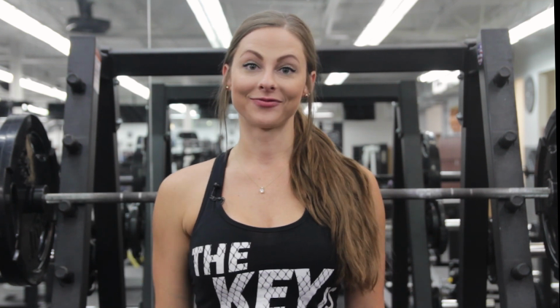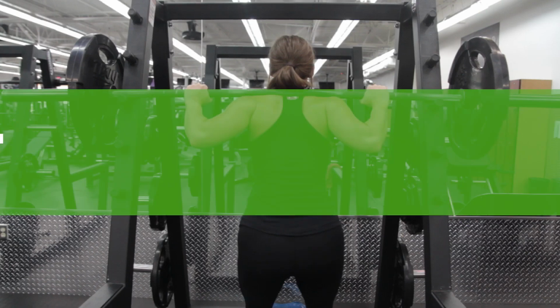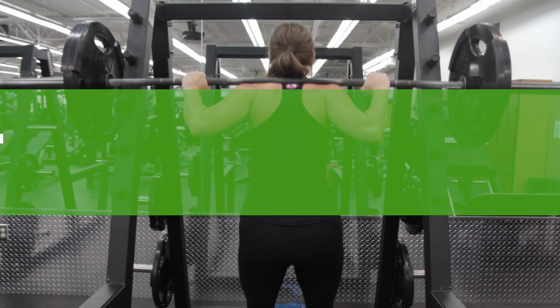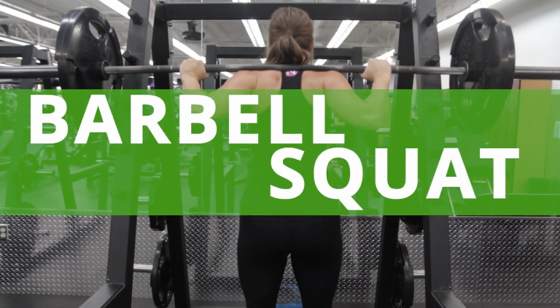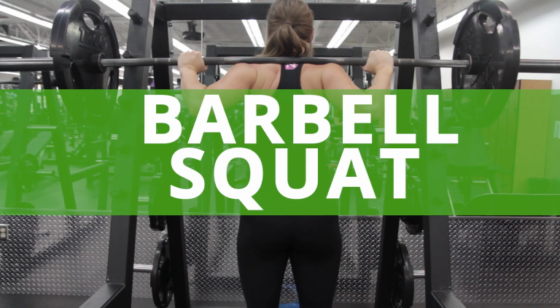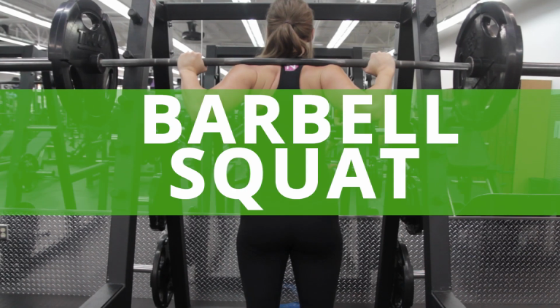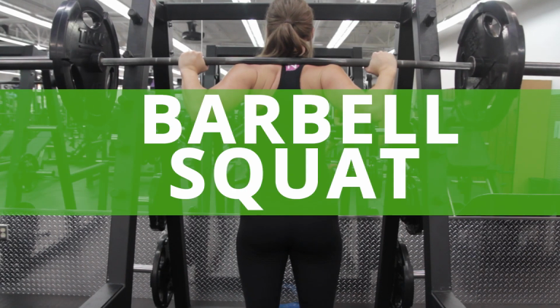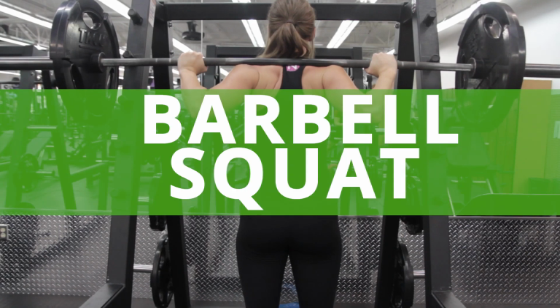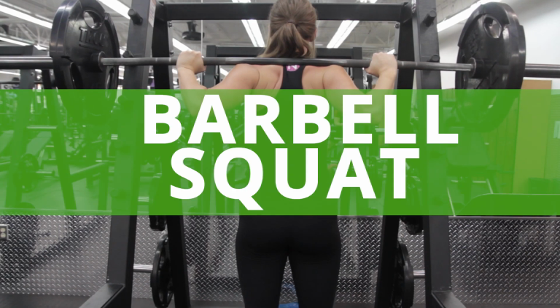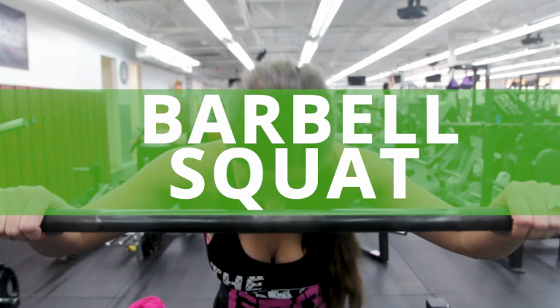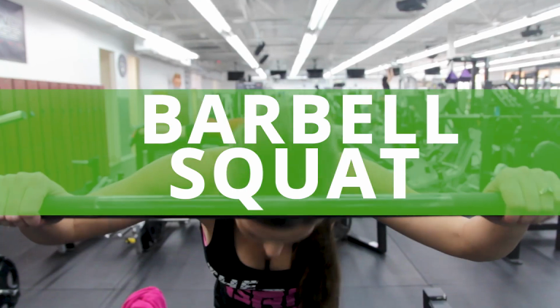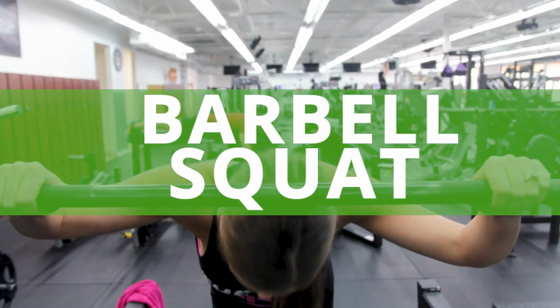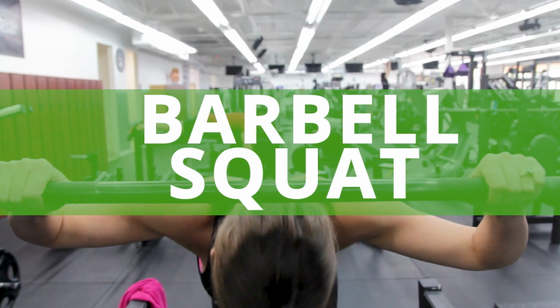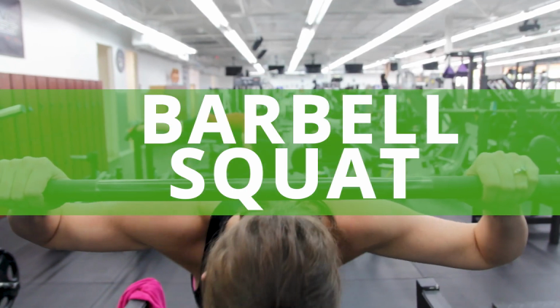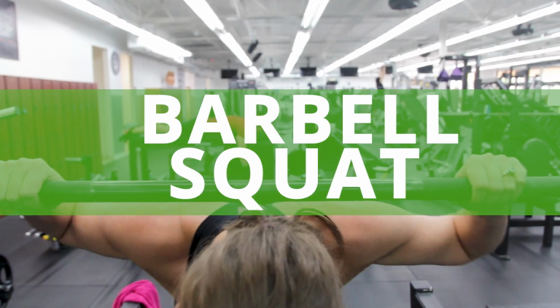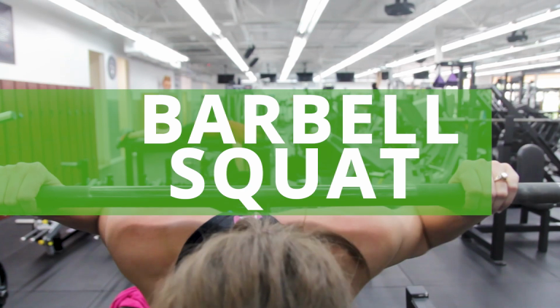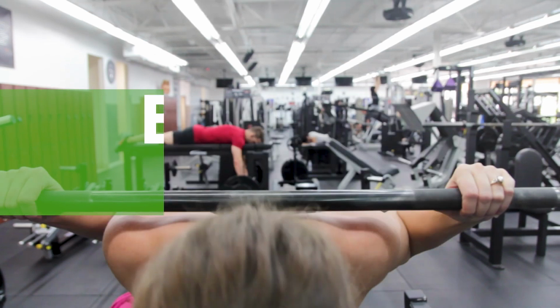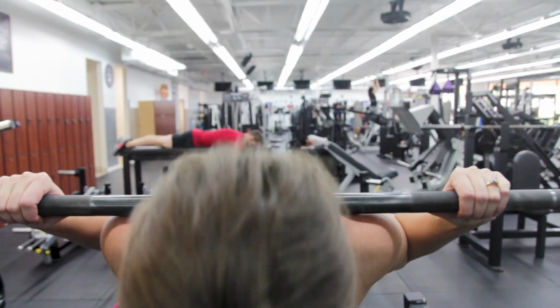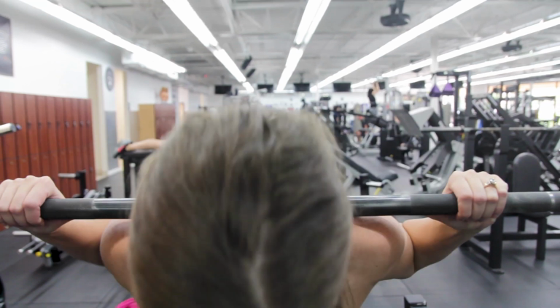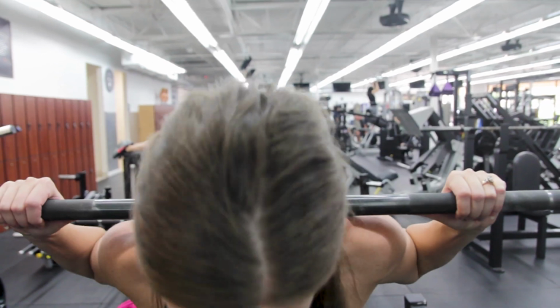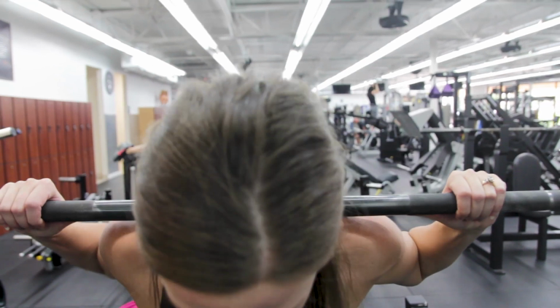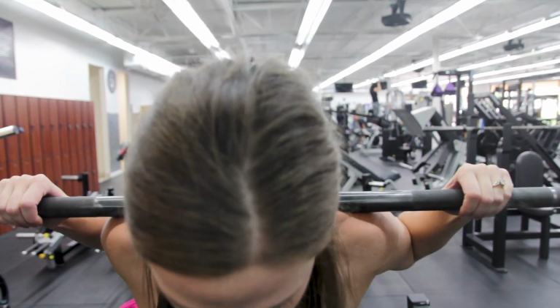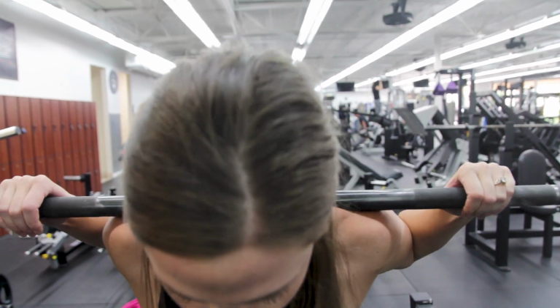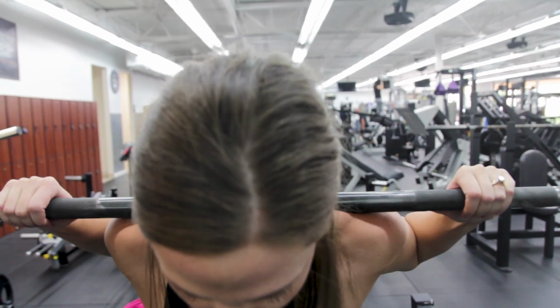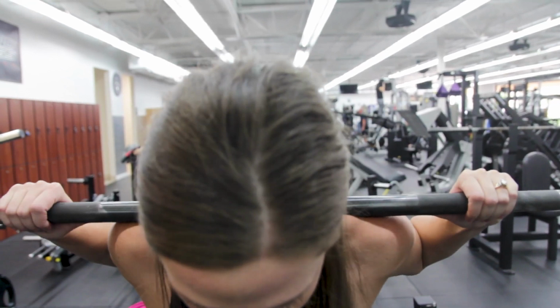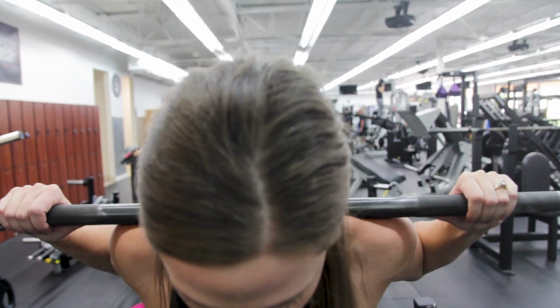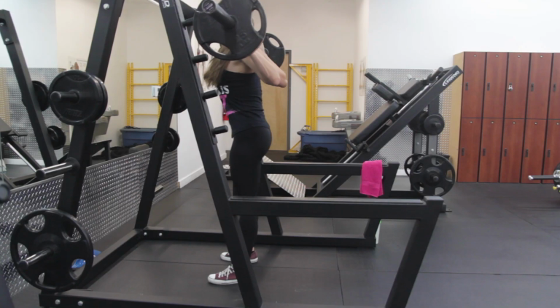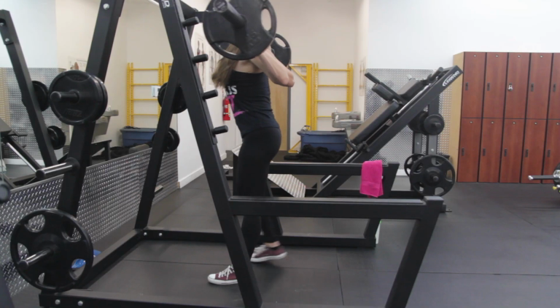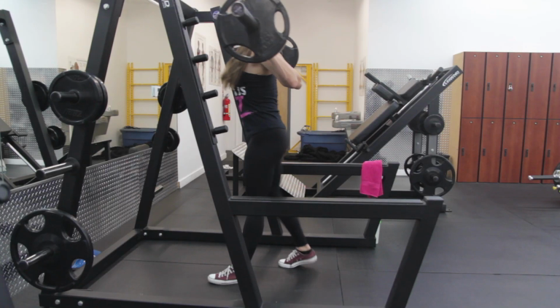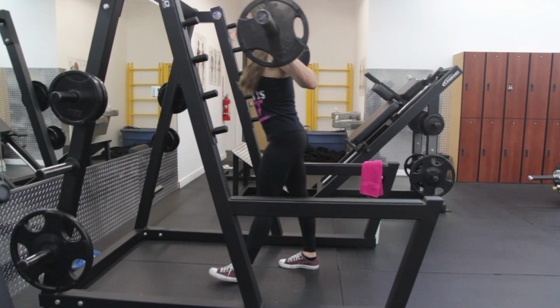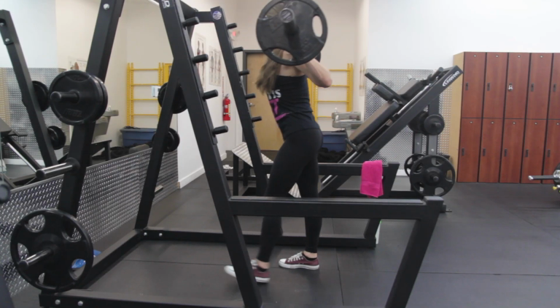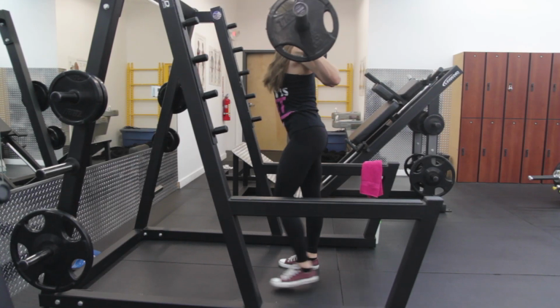When performing the barbell back squat, center yourself in the middle of the barbell. You'll take three steps back.